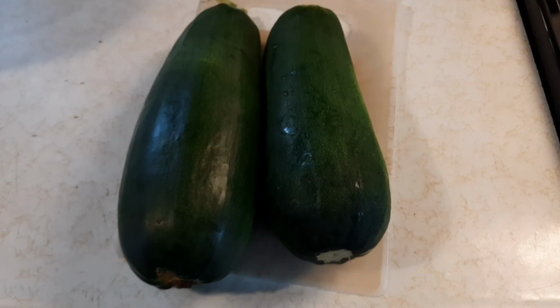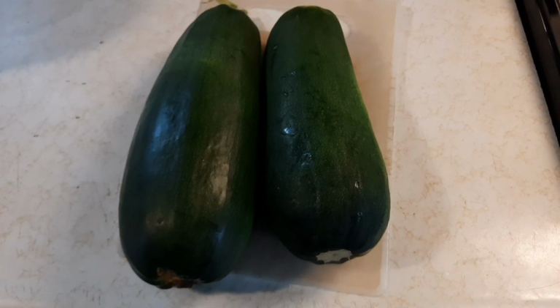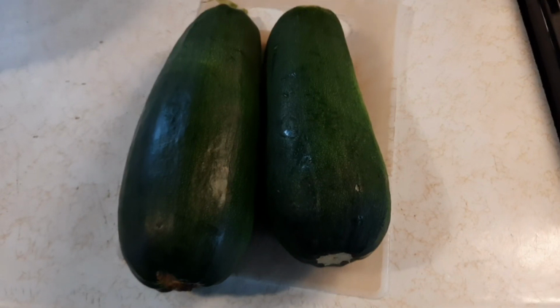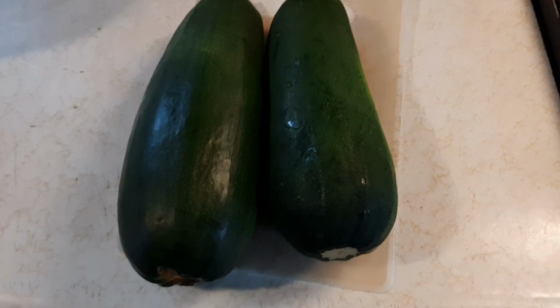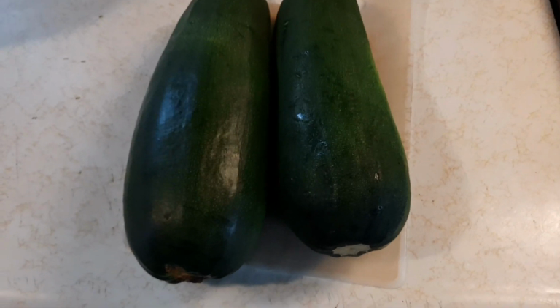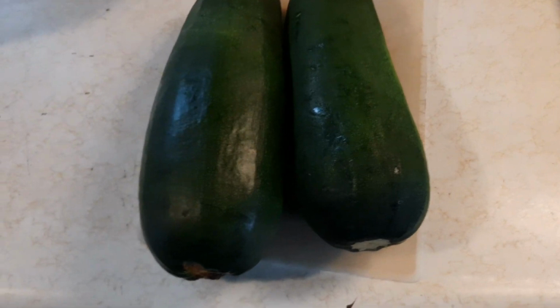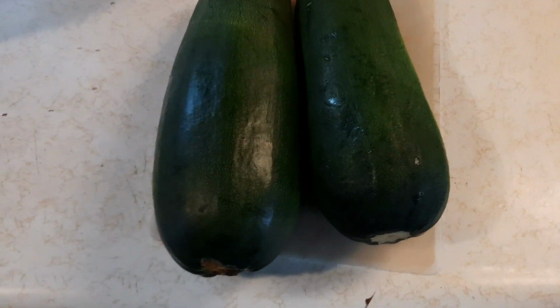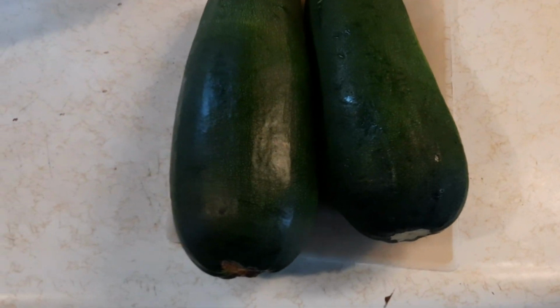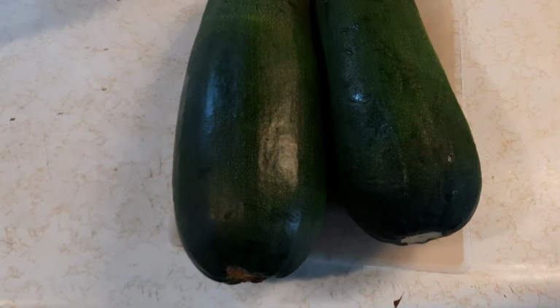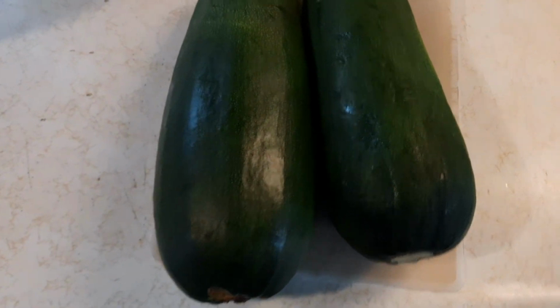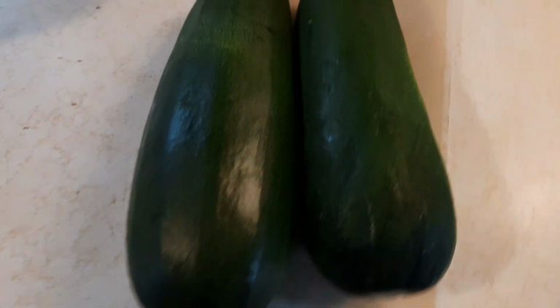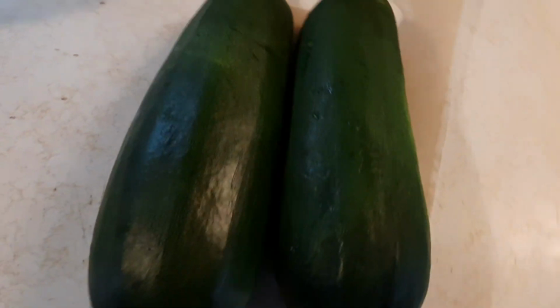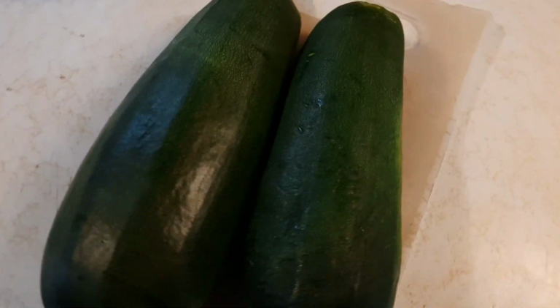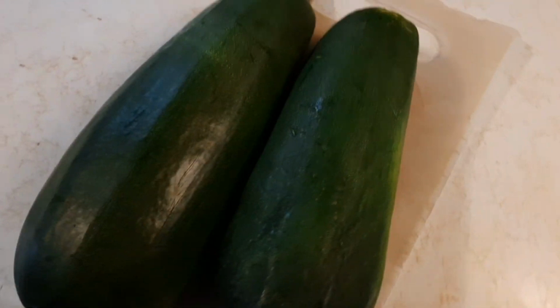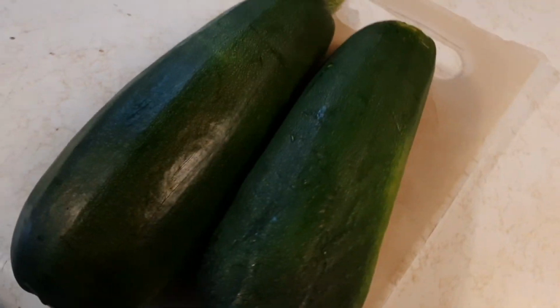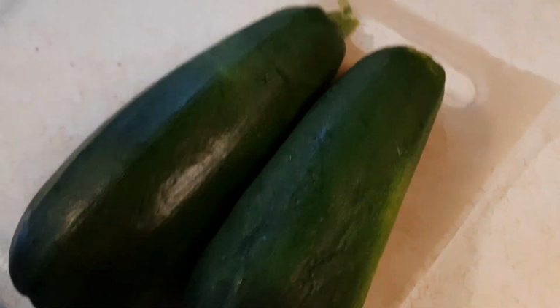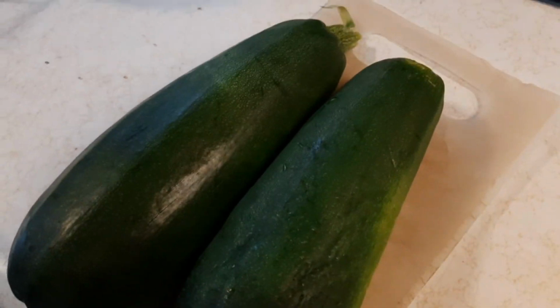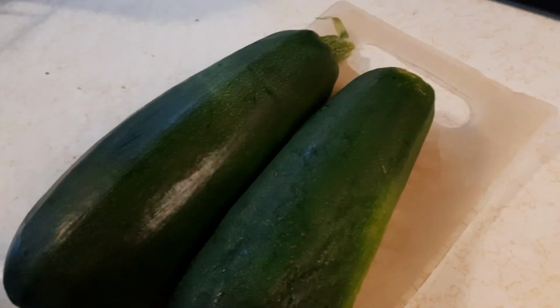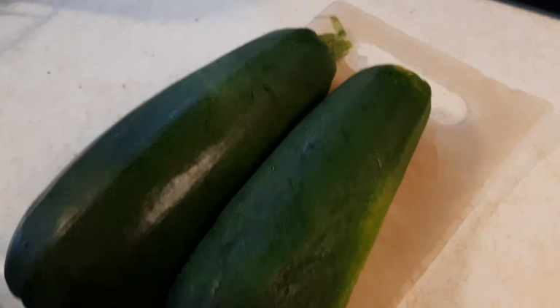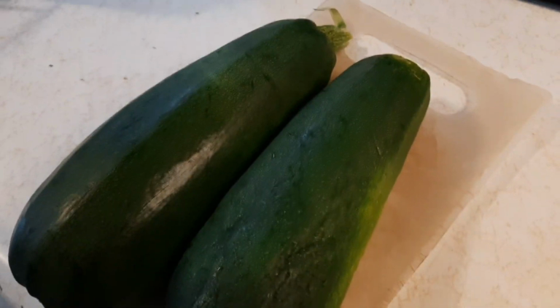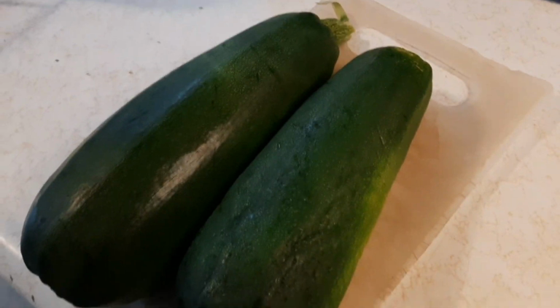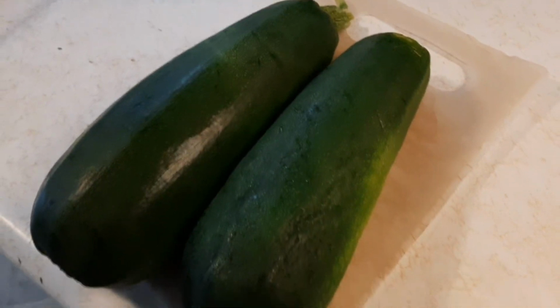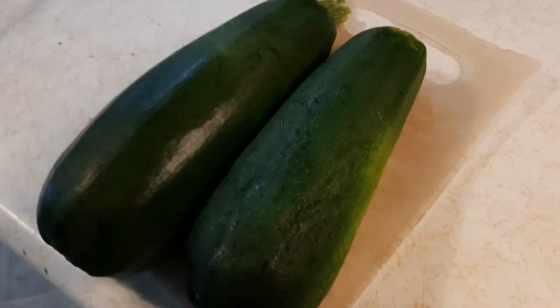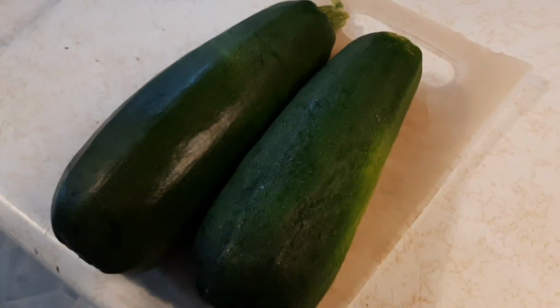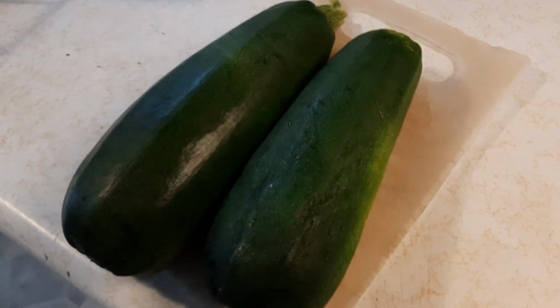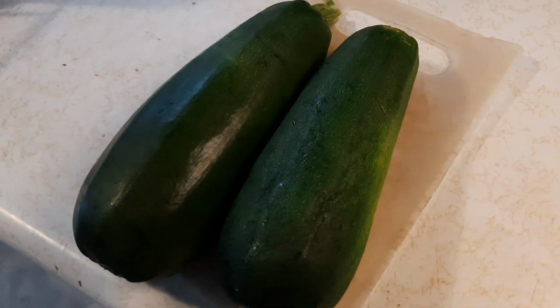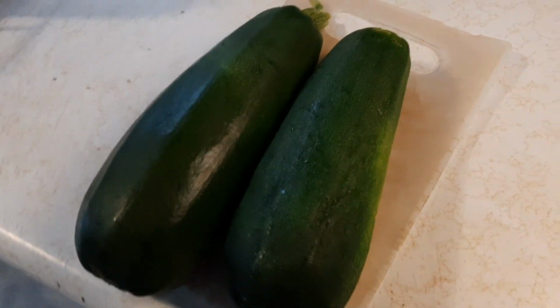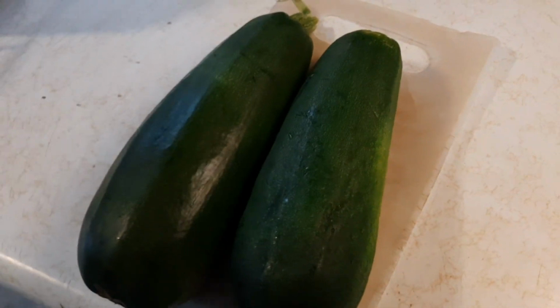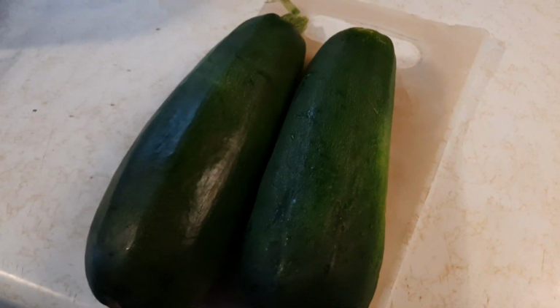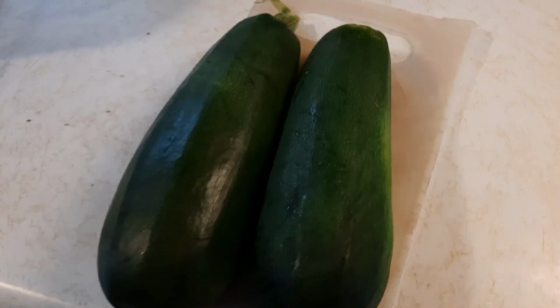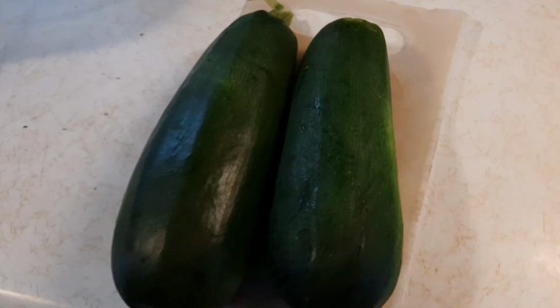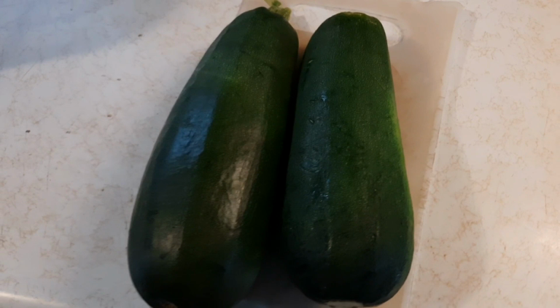I cut these beautiful zucchinis and I'm going to try to make something new with them. I thought I'd show you what I'm doing.